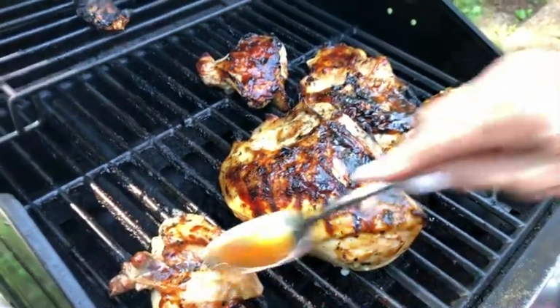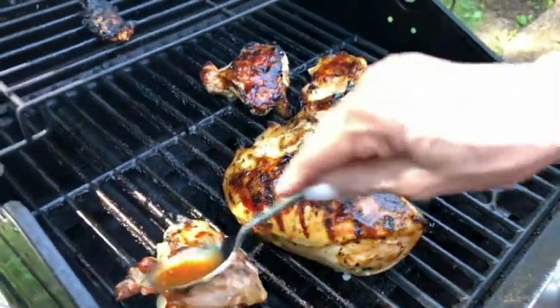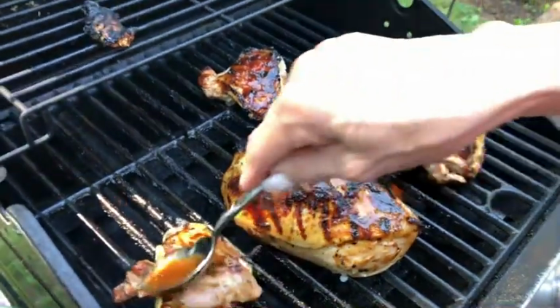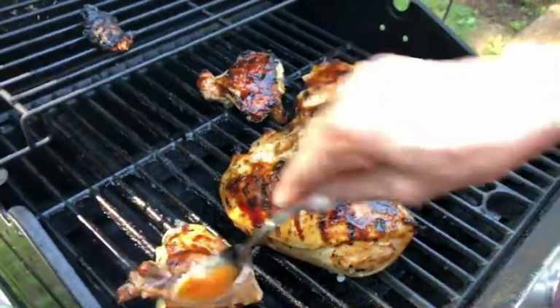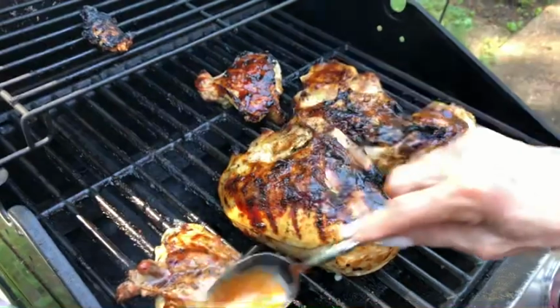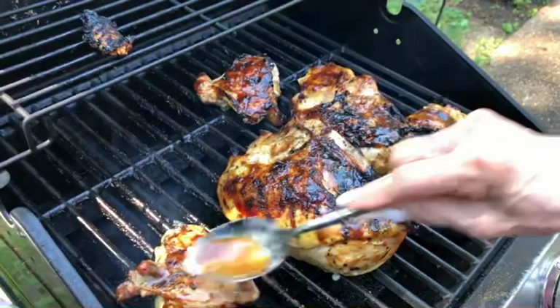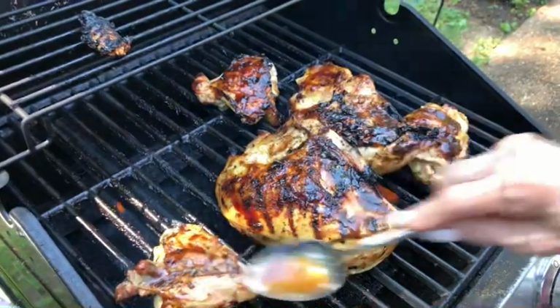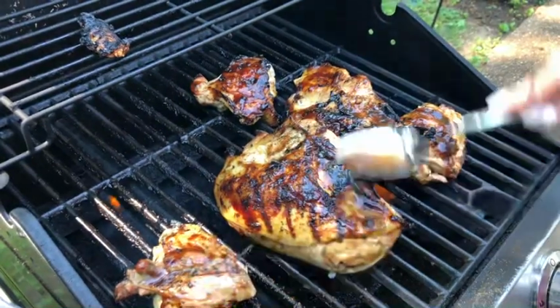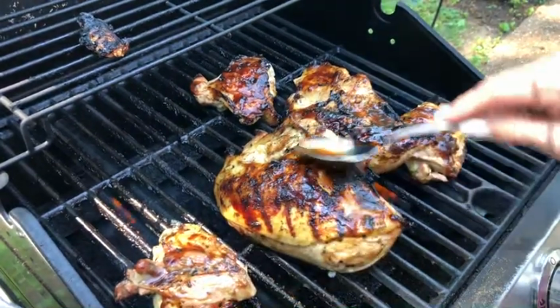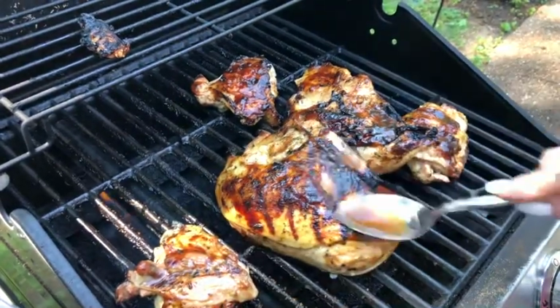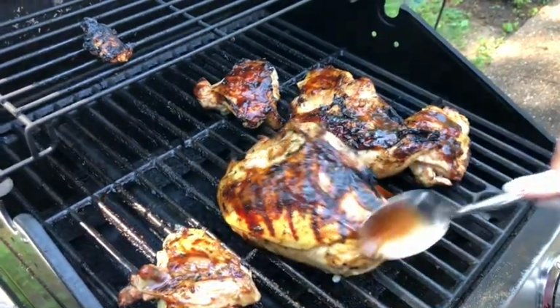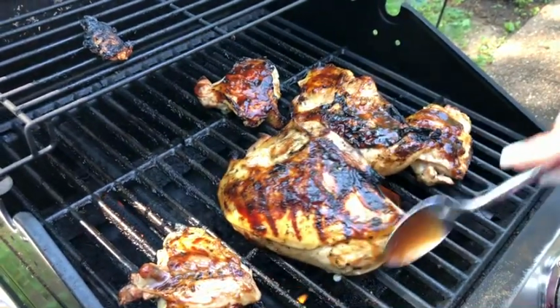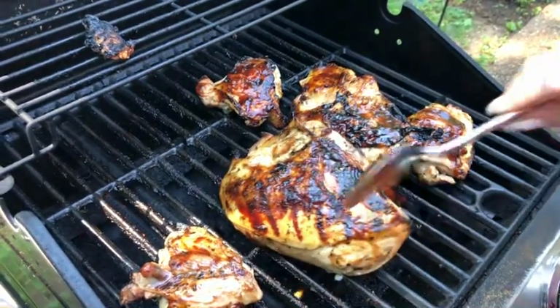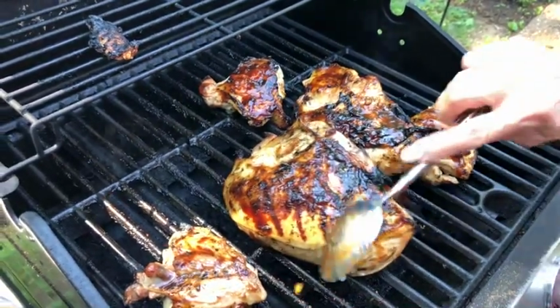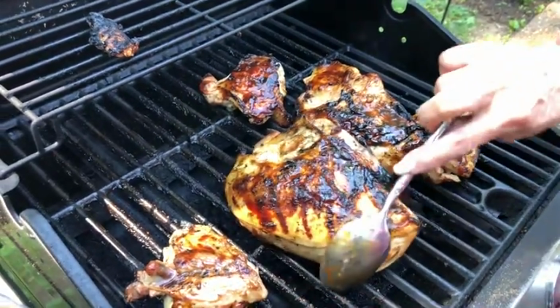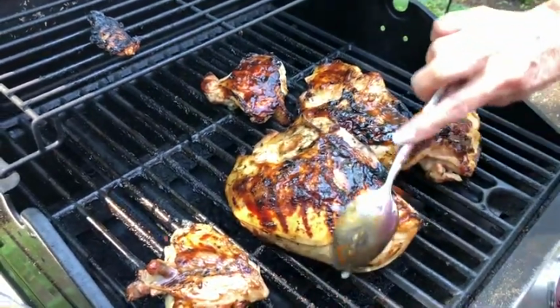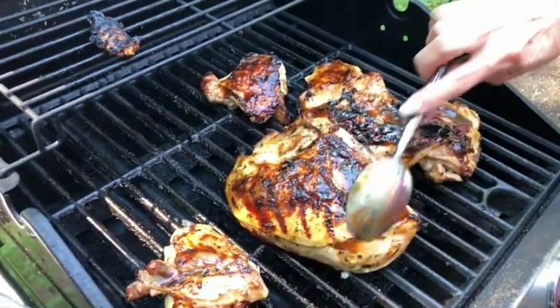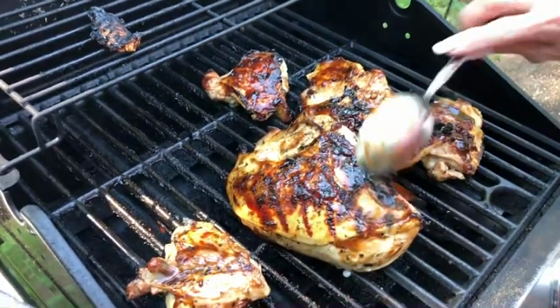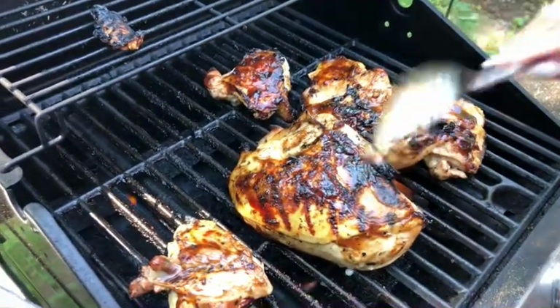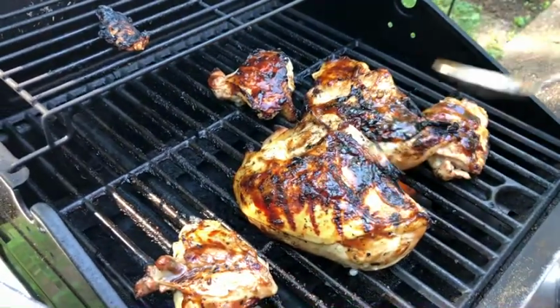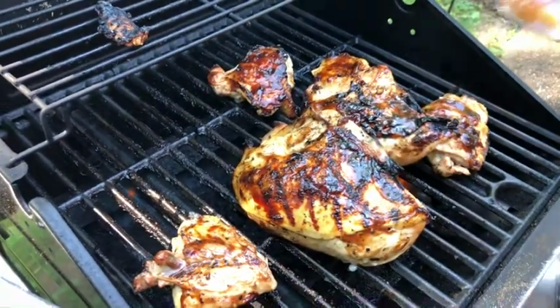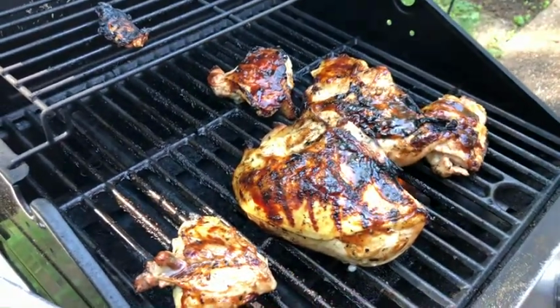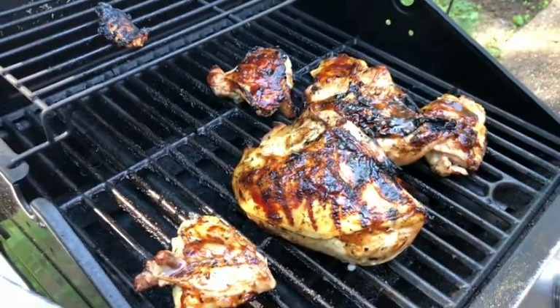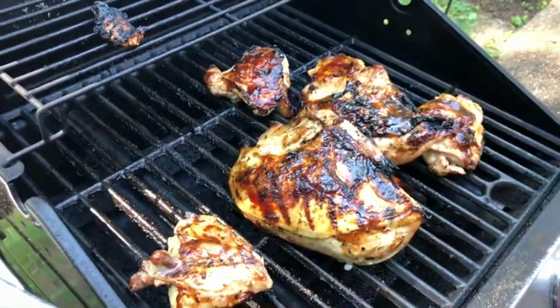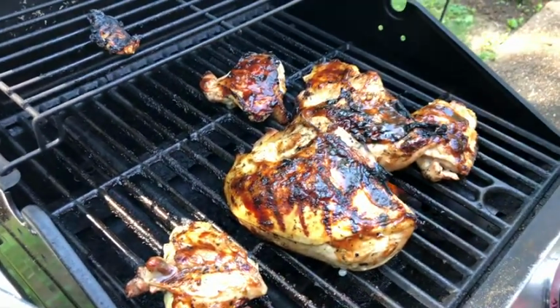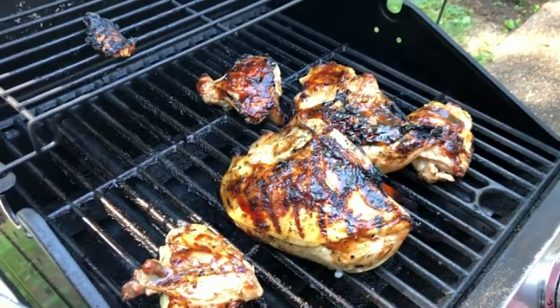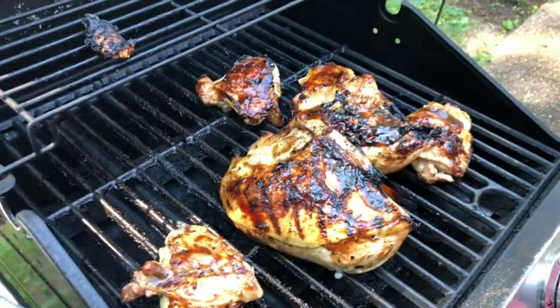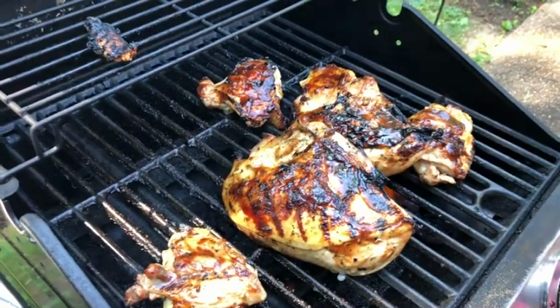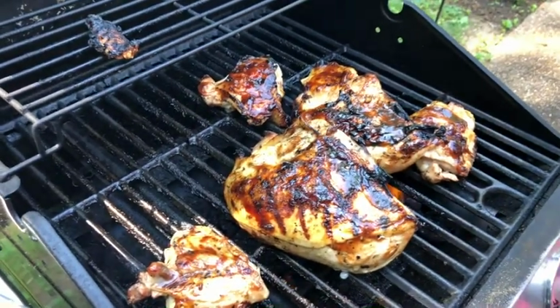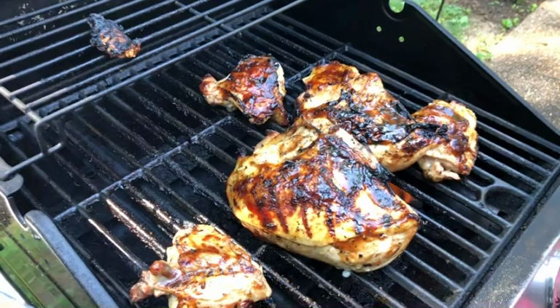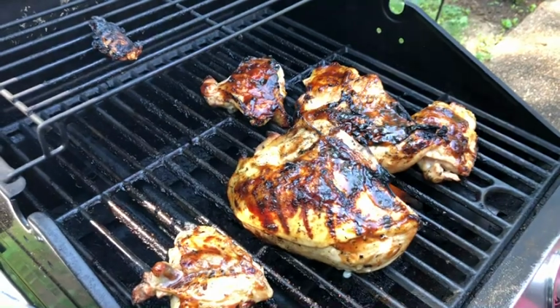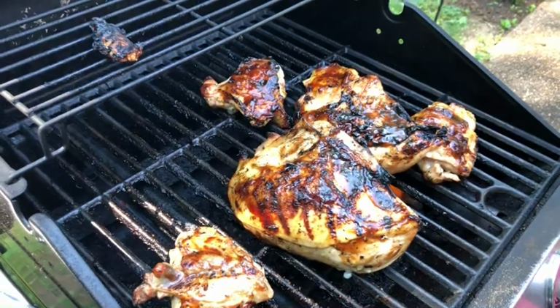I can't wait — I'm starving. It smells so good. We just want to eat the sauce too.